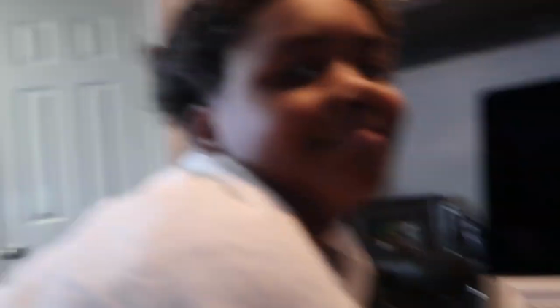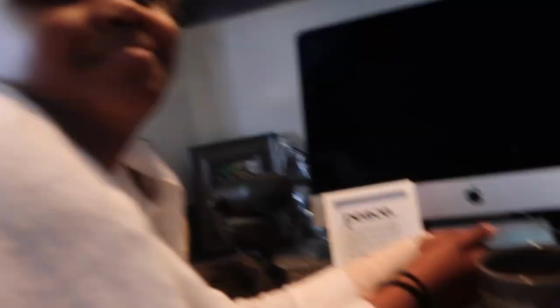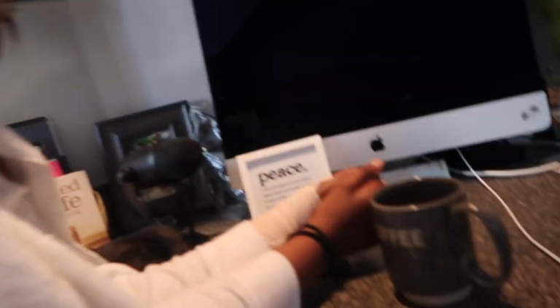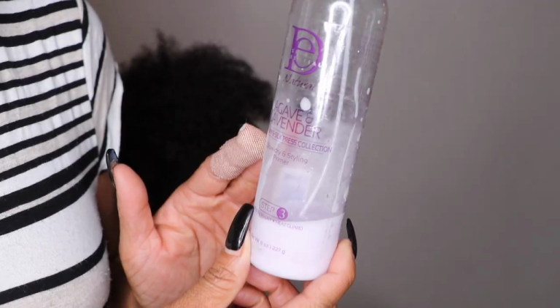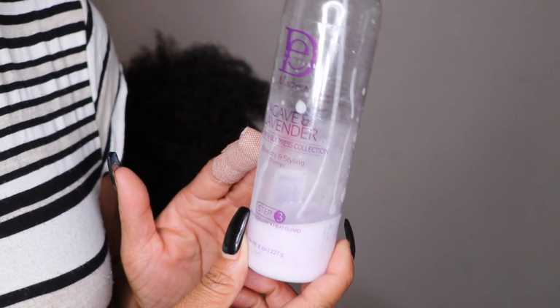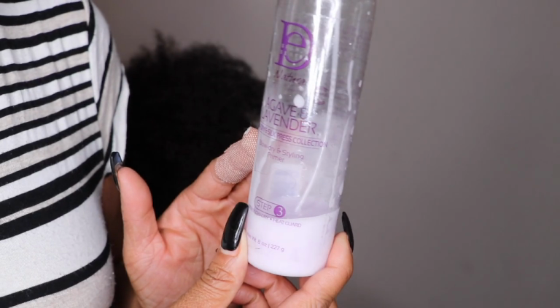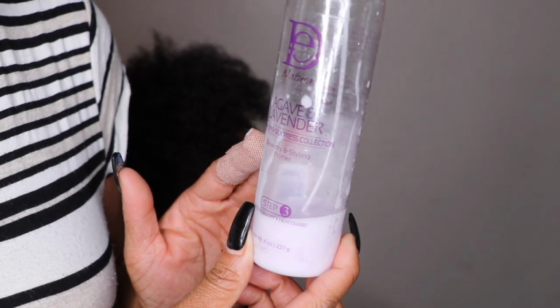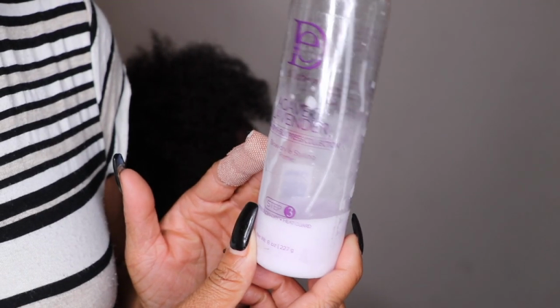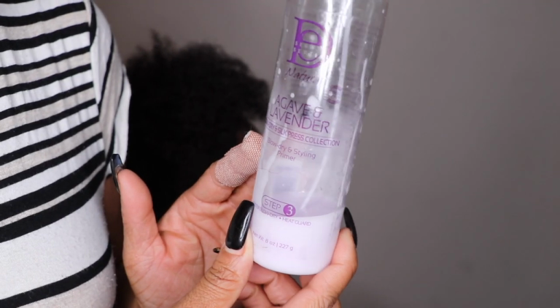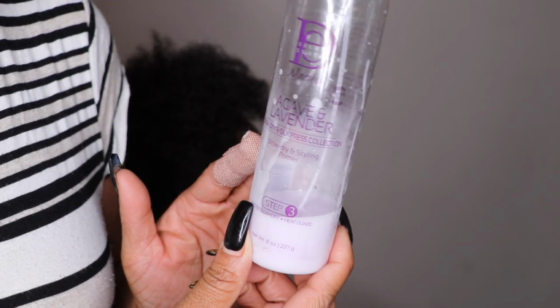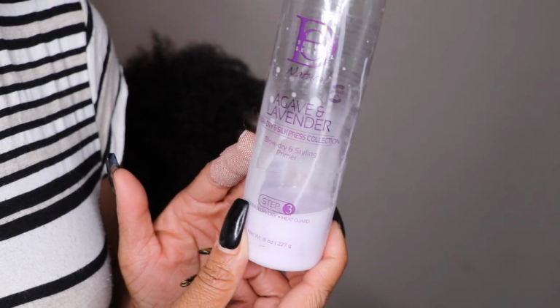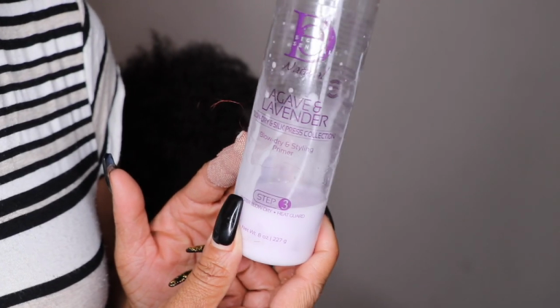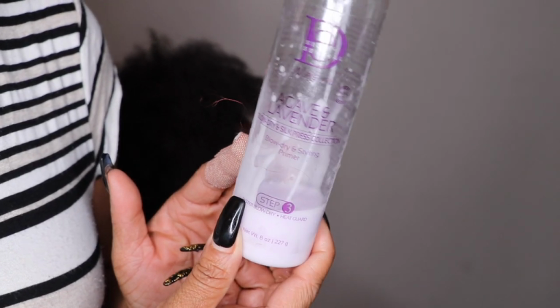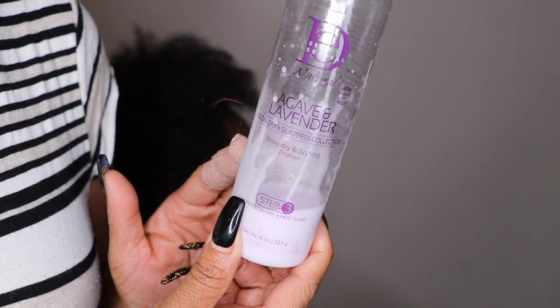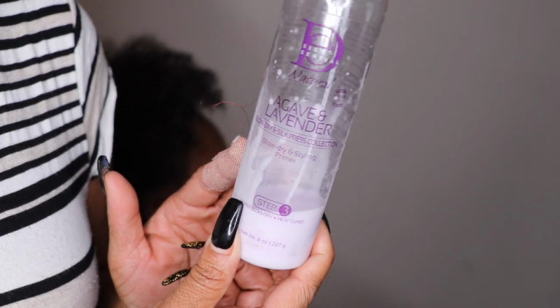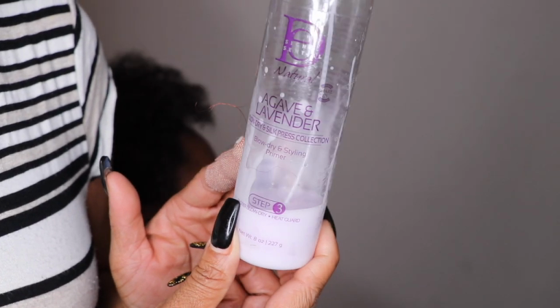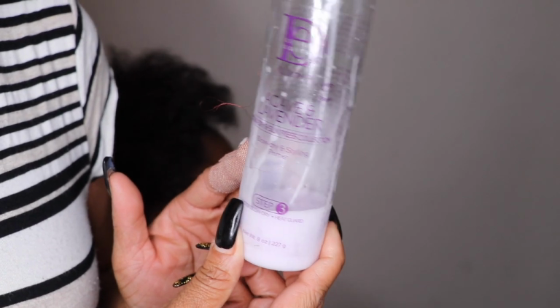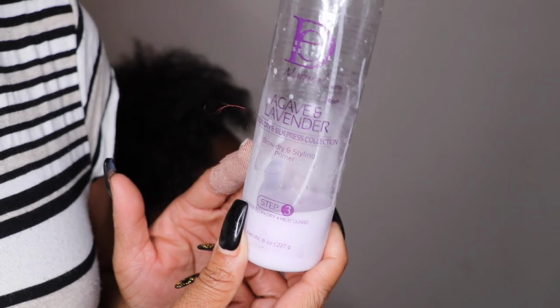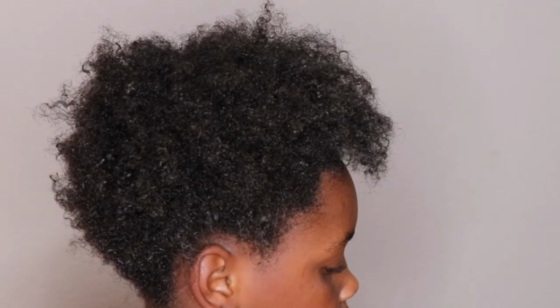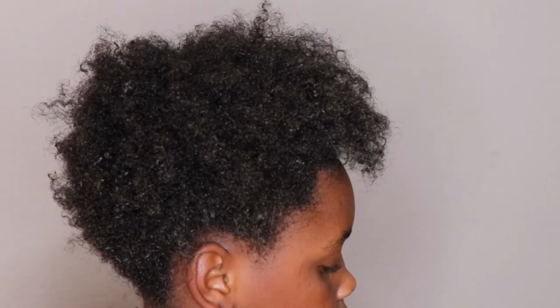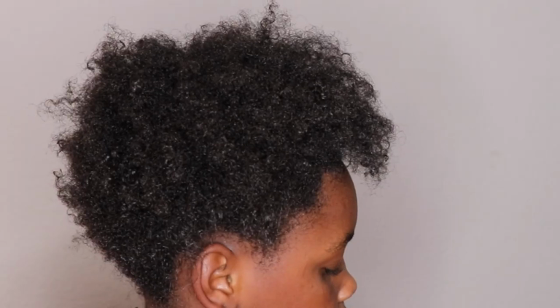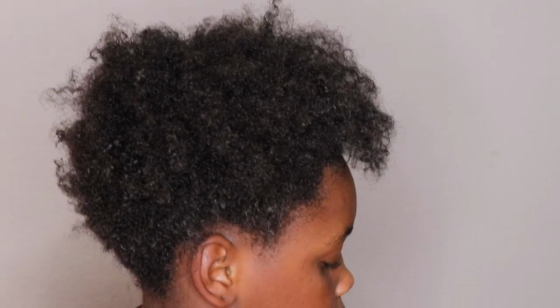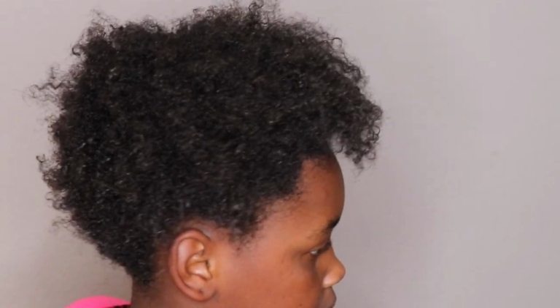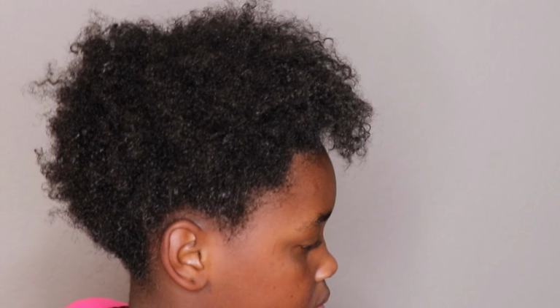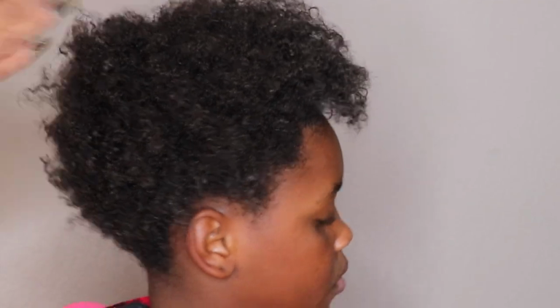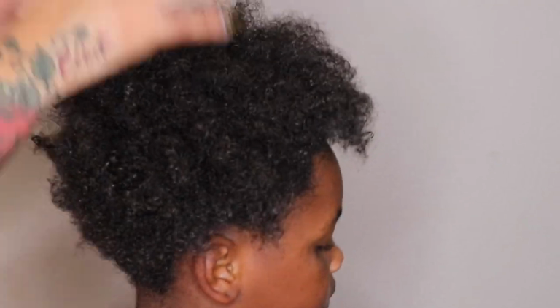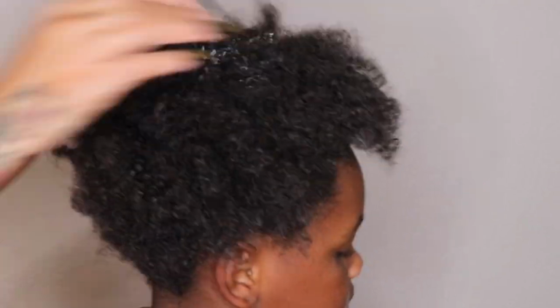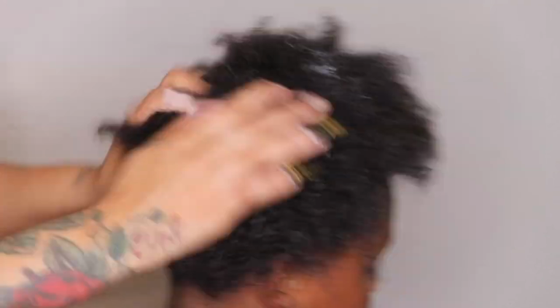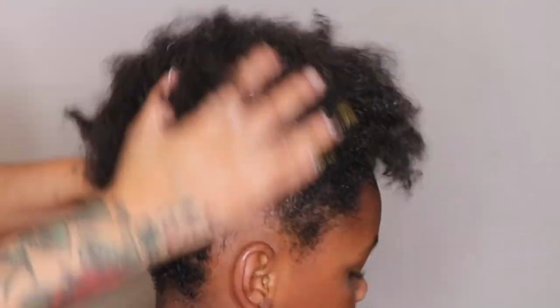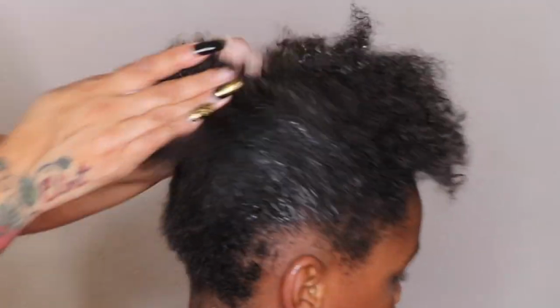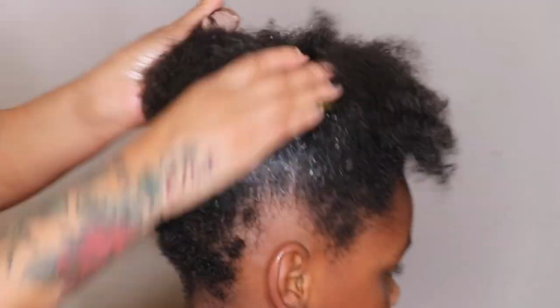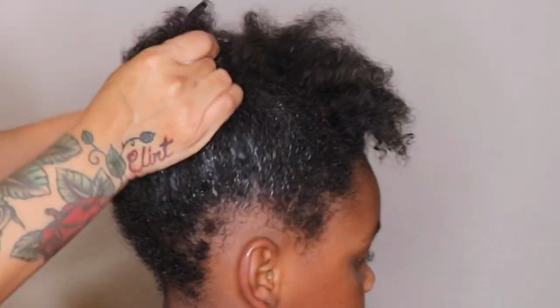I will use a heat protectant. The particular one I'm using is Dasani Essentials.